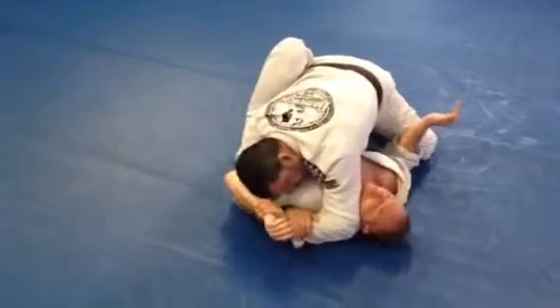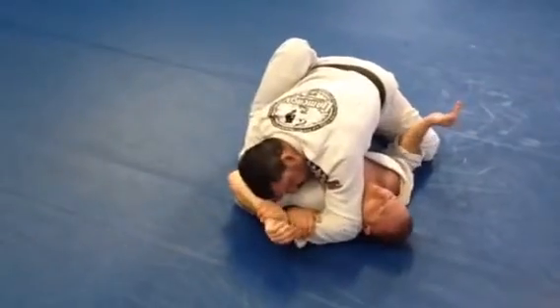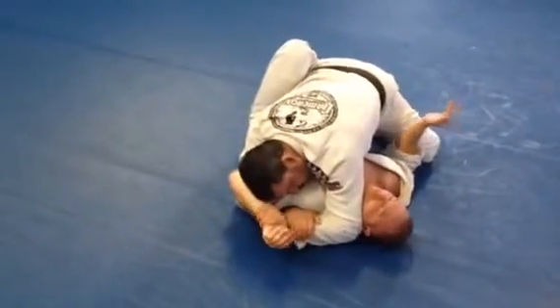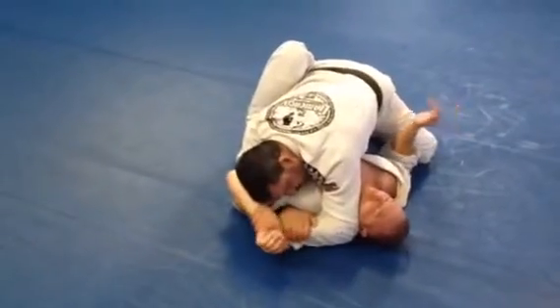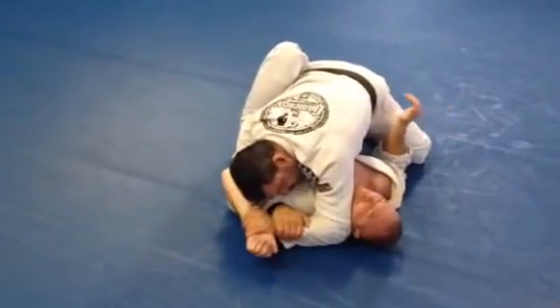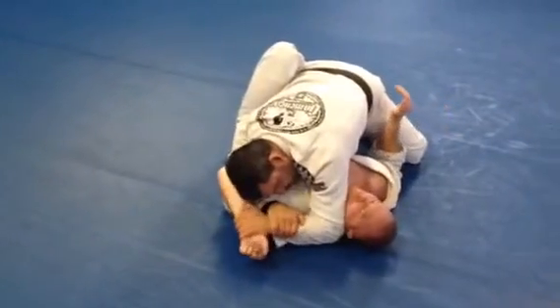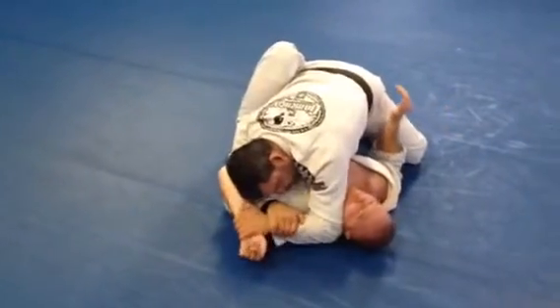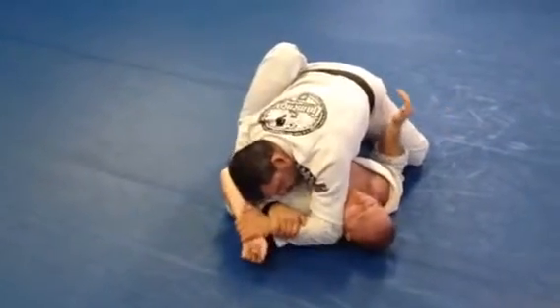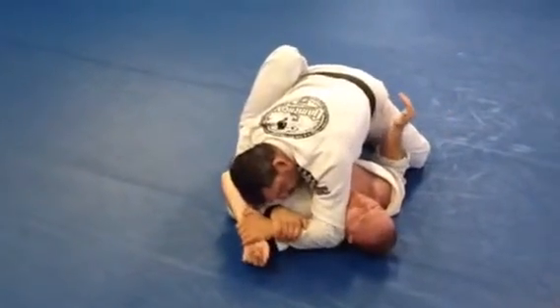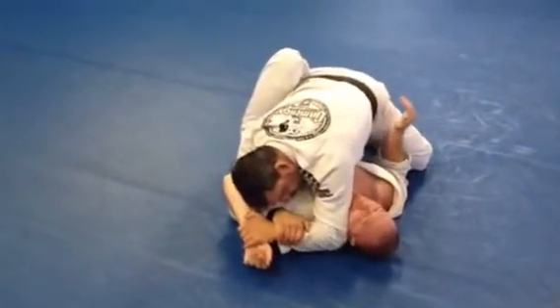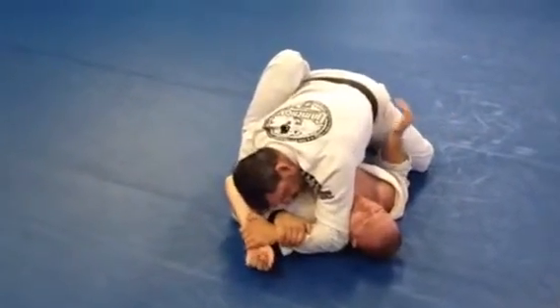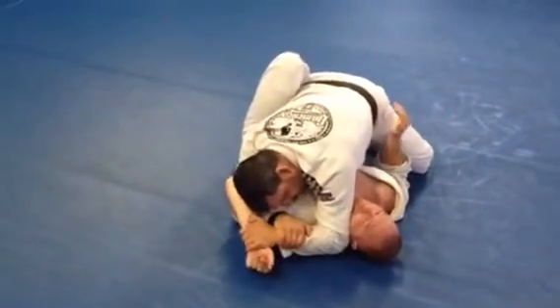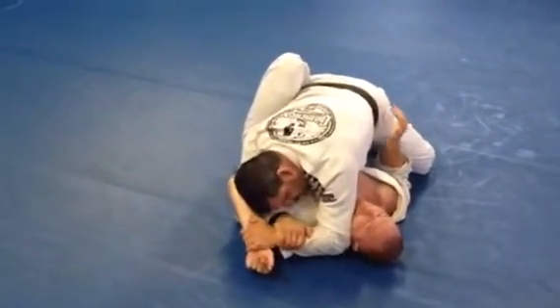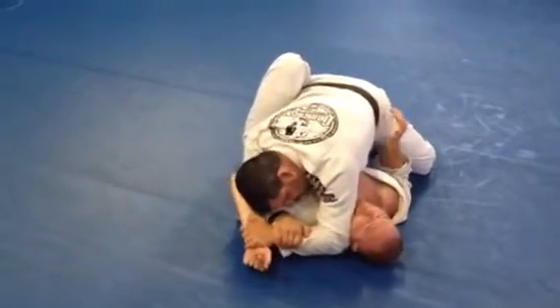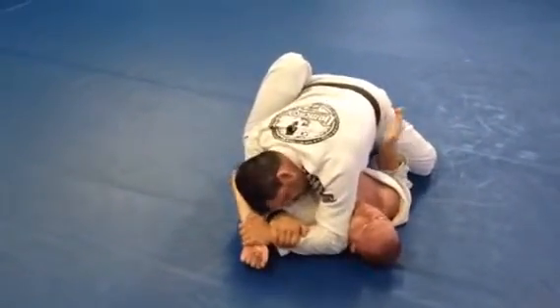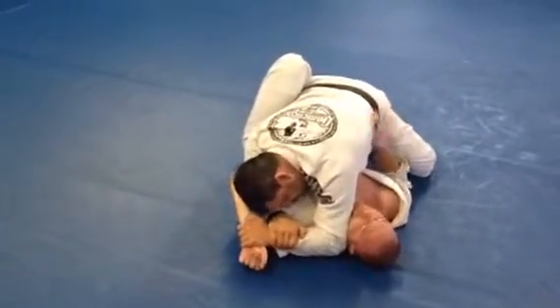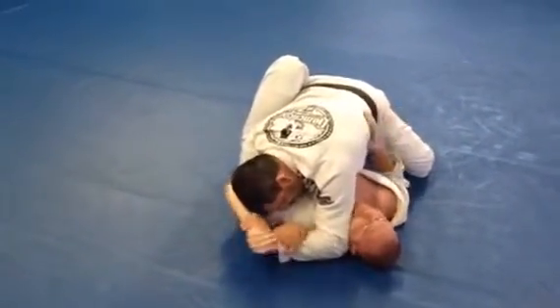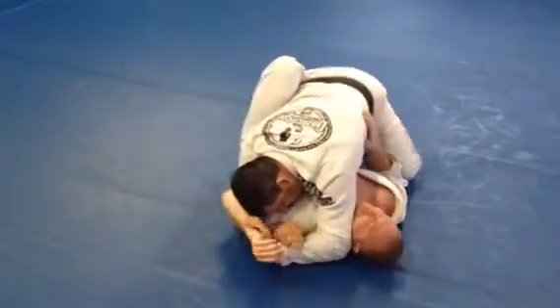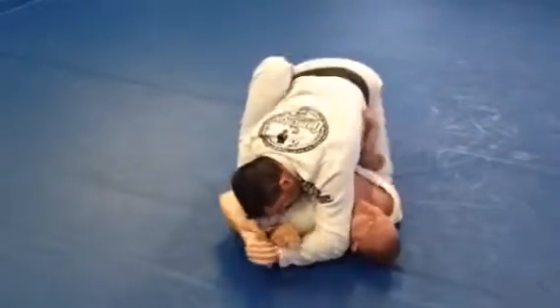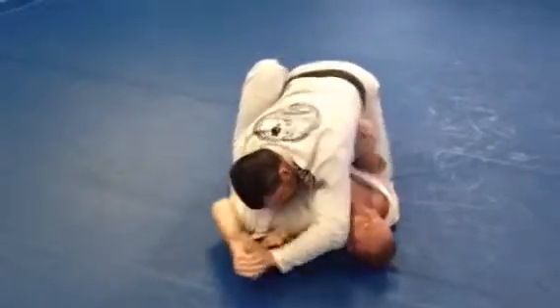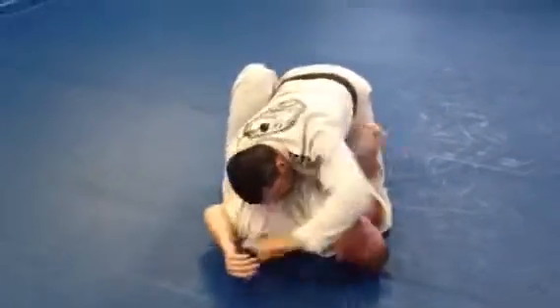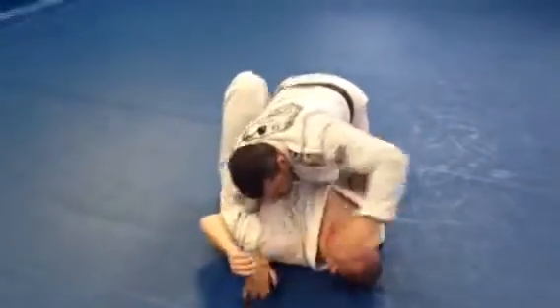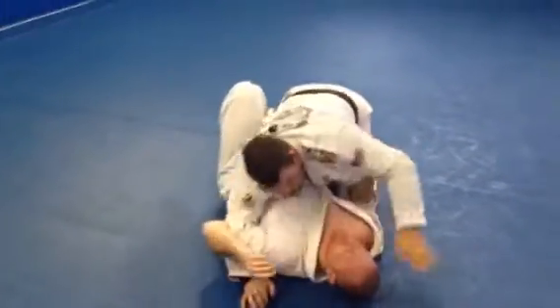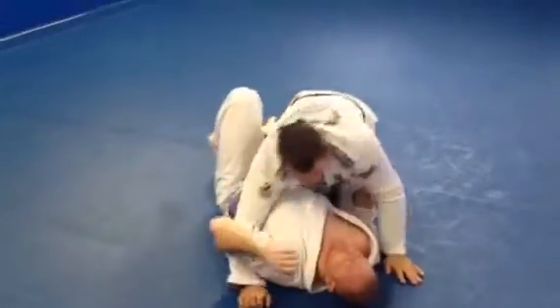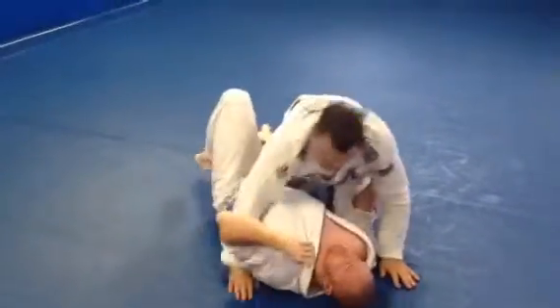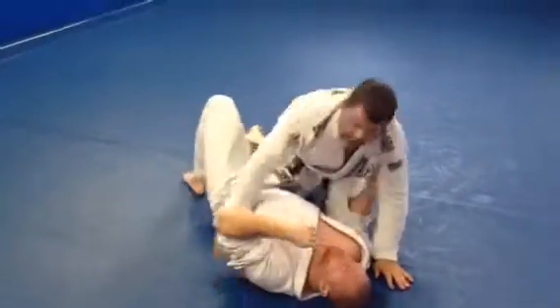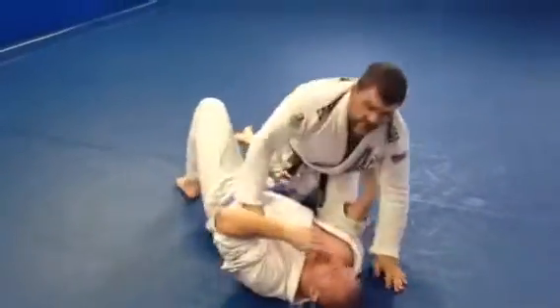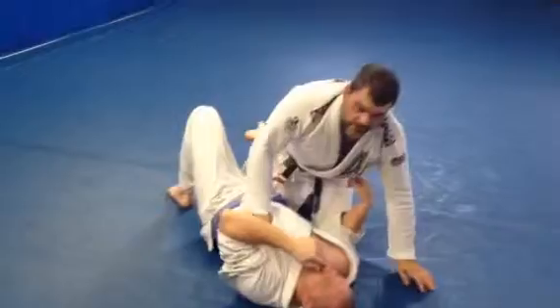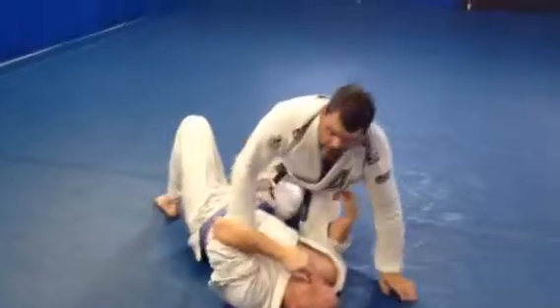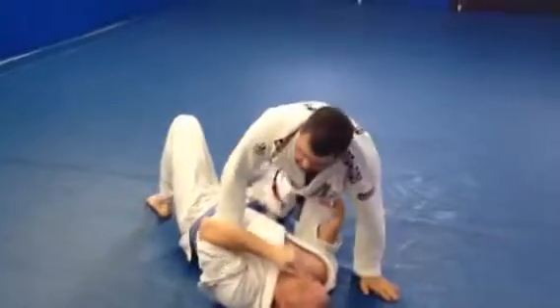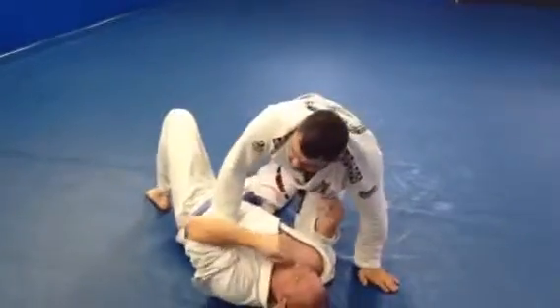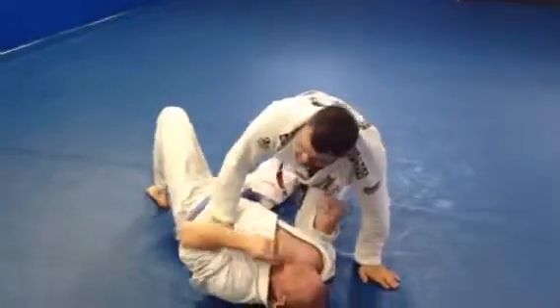Head down. Wrists down. Pull. Pretty easy Americana, guys.